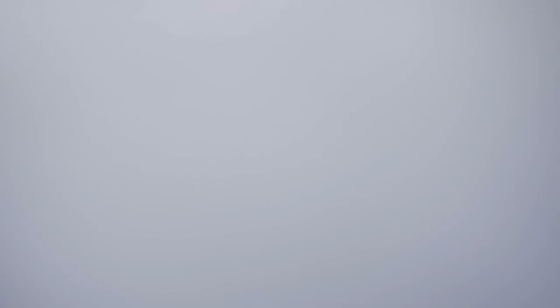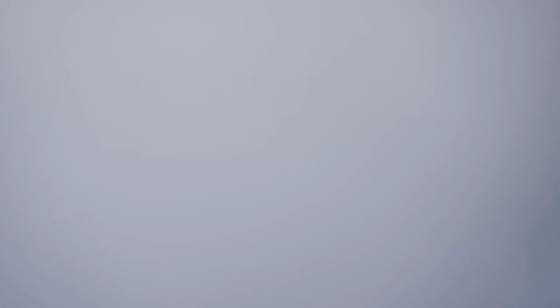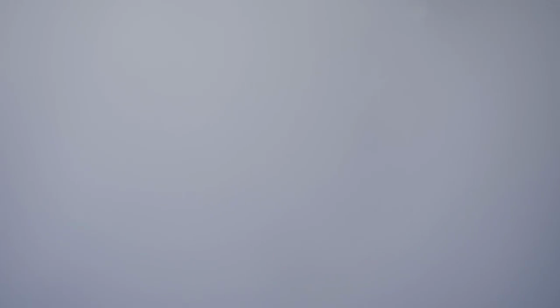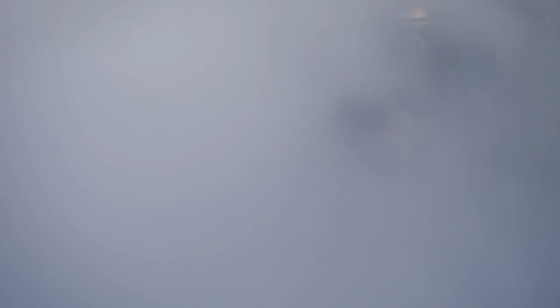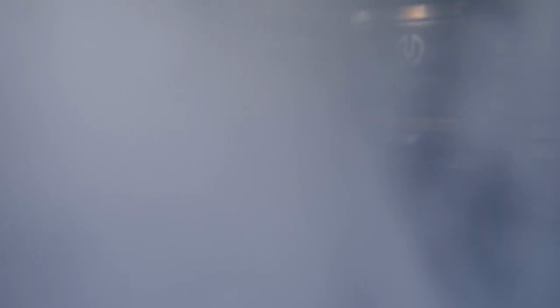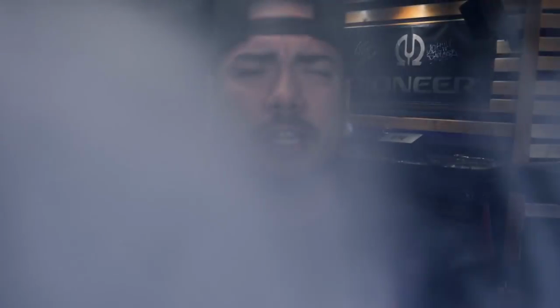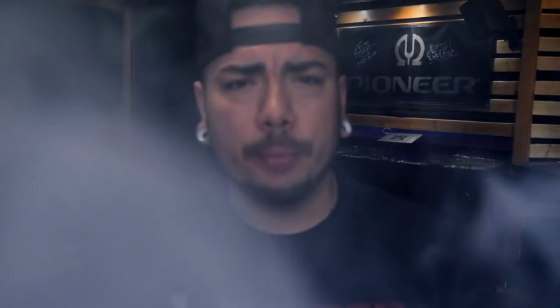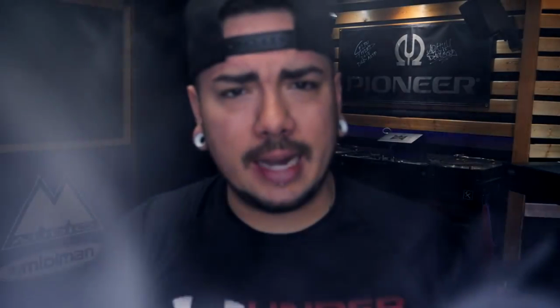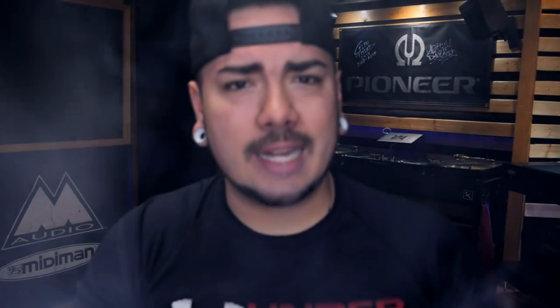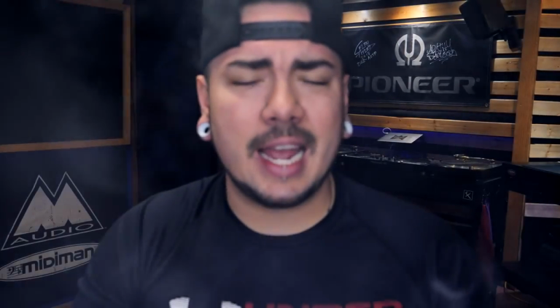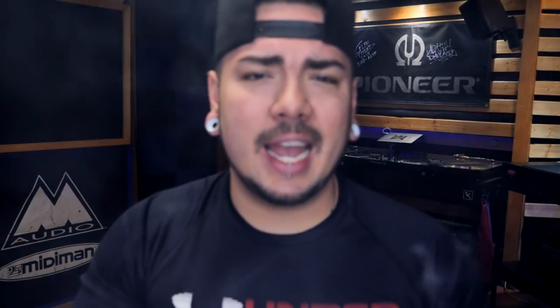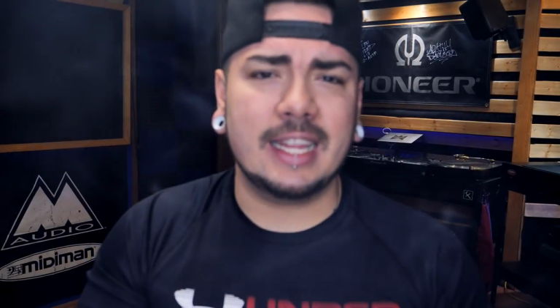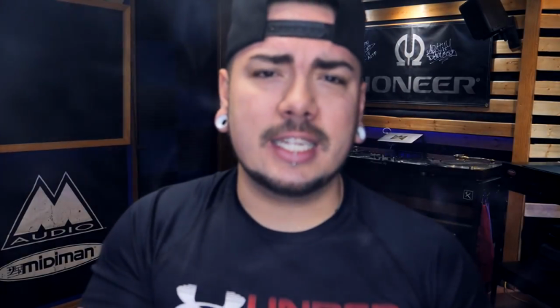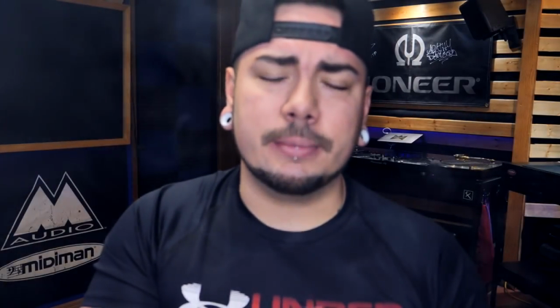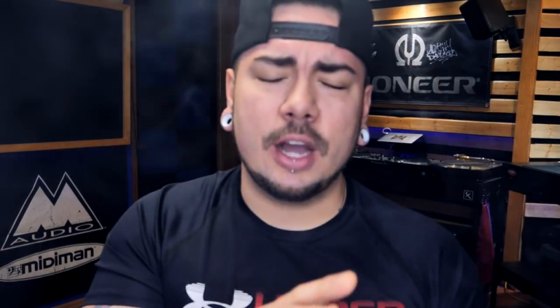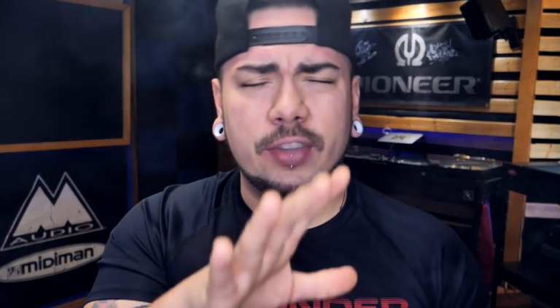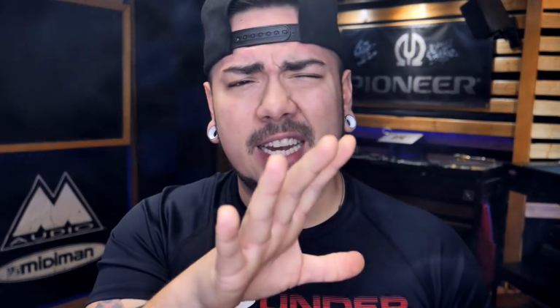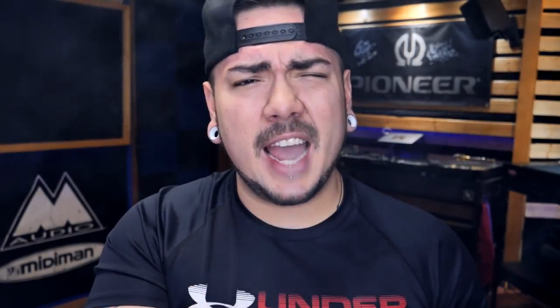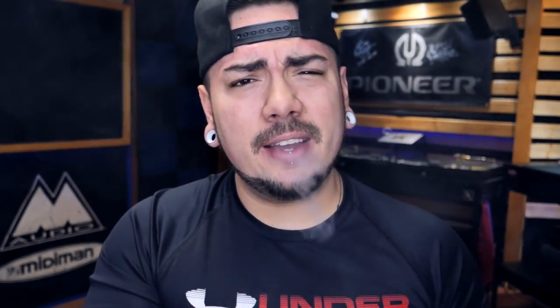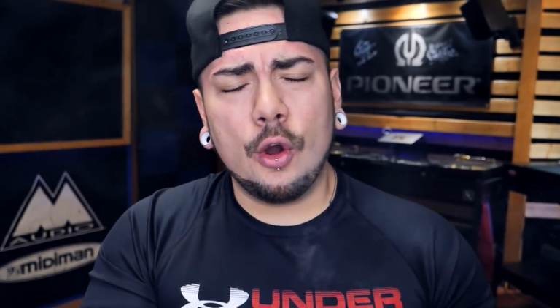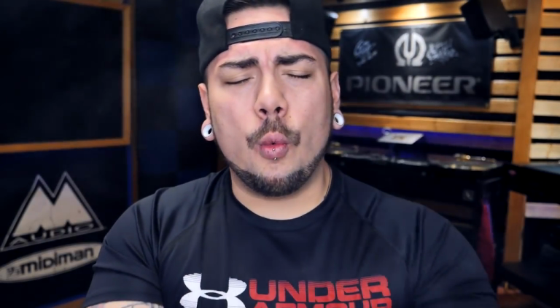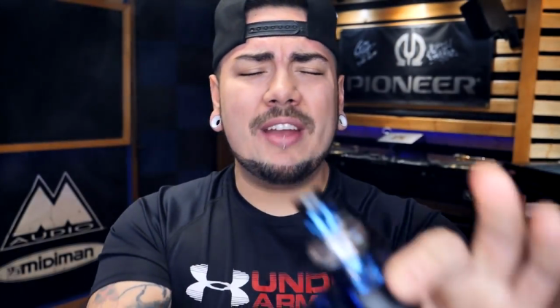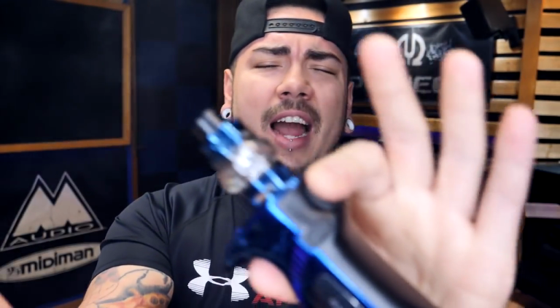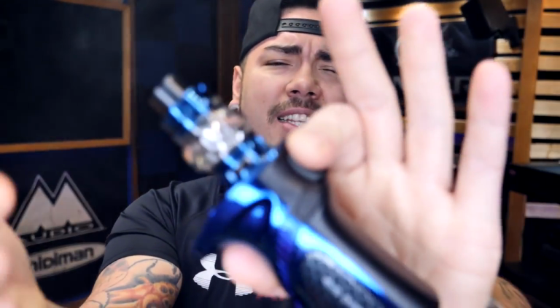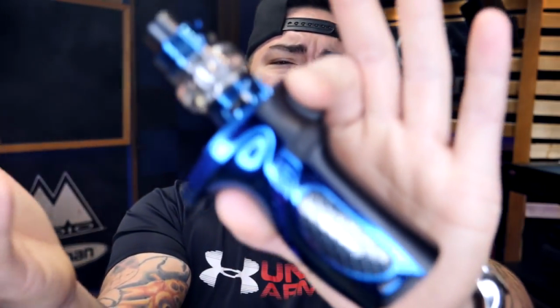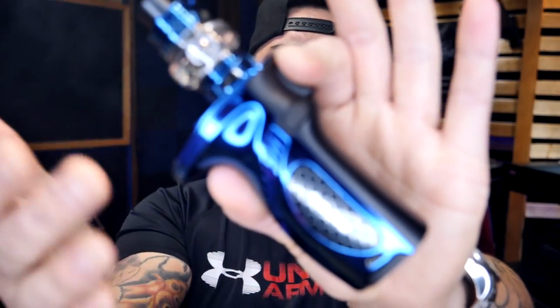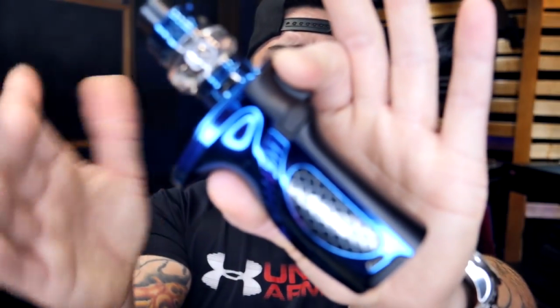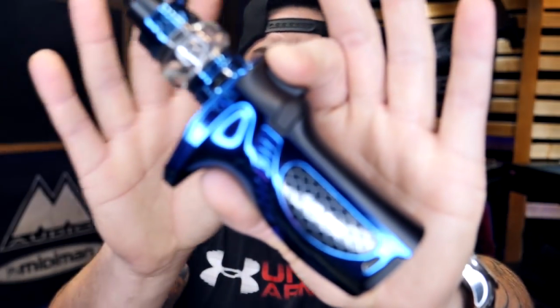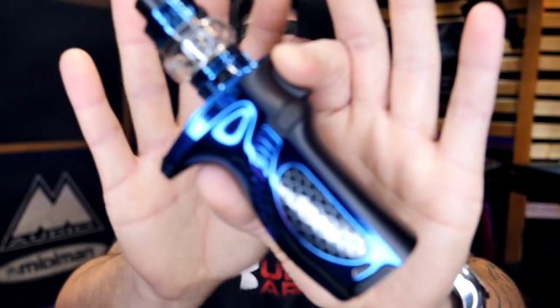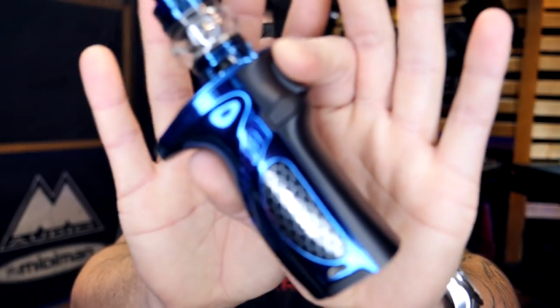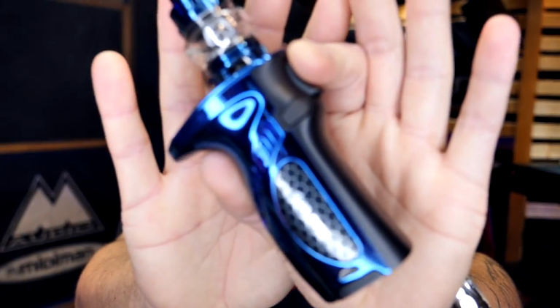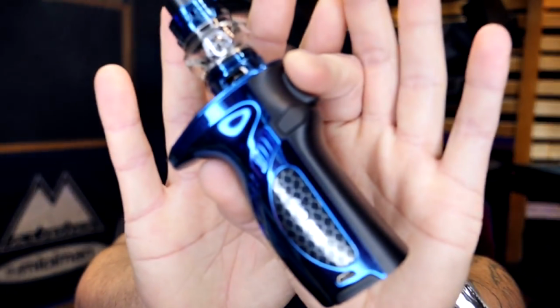What's going on YouTube, it is your boy Nas, aka Aethesis himself, and today we have got the Smok Meg Grip.